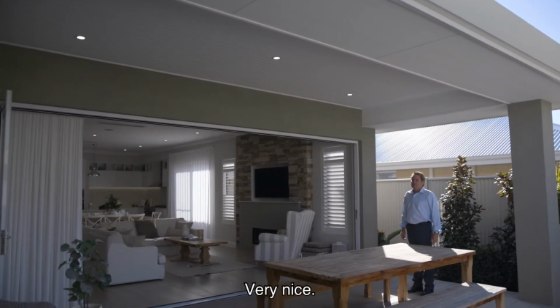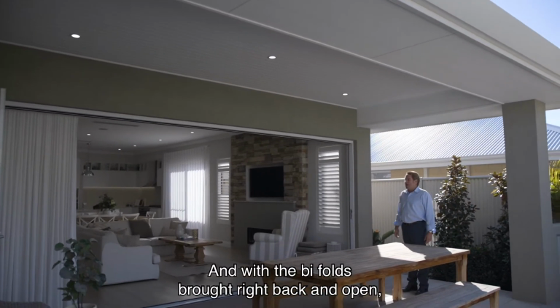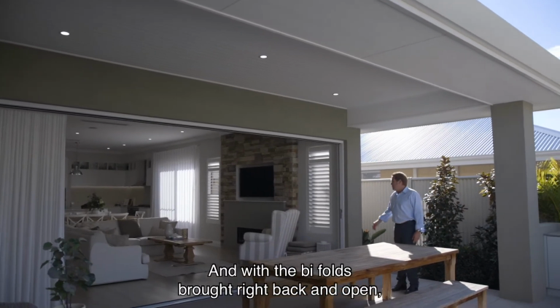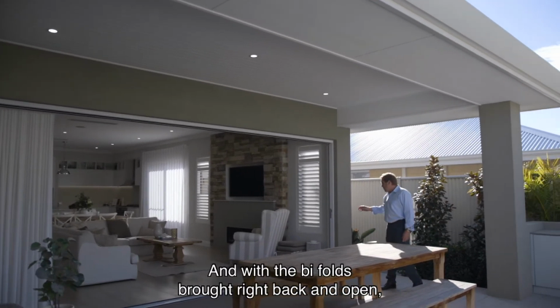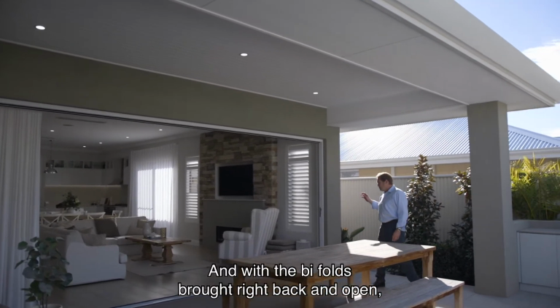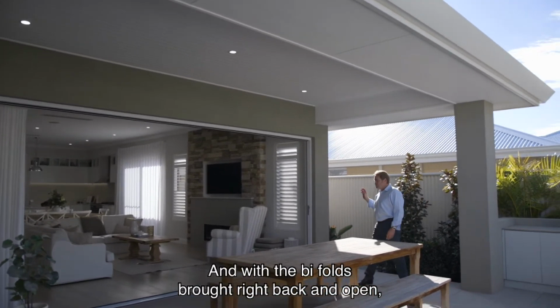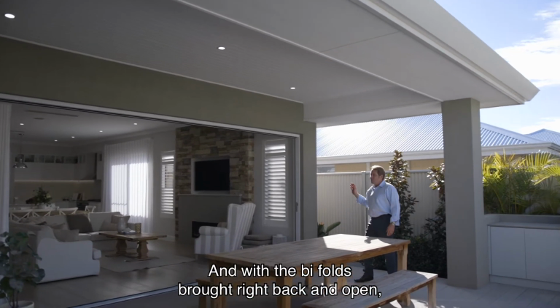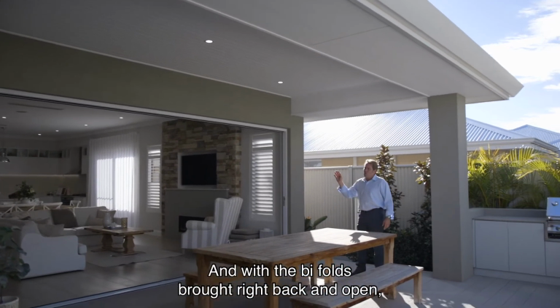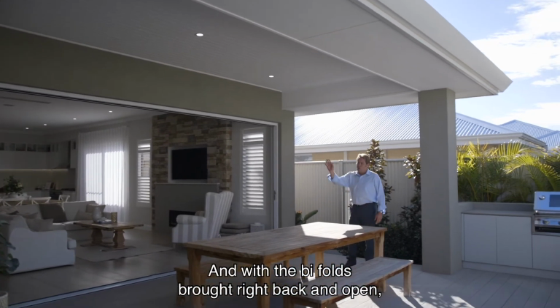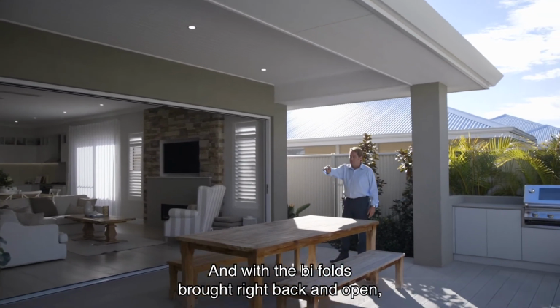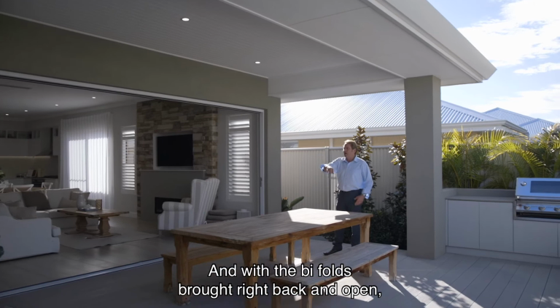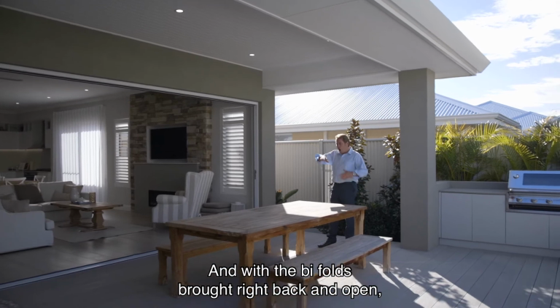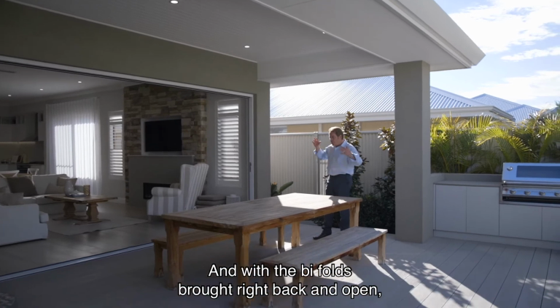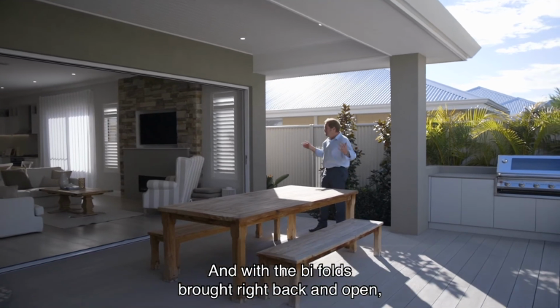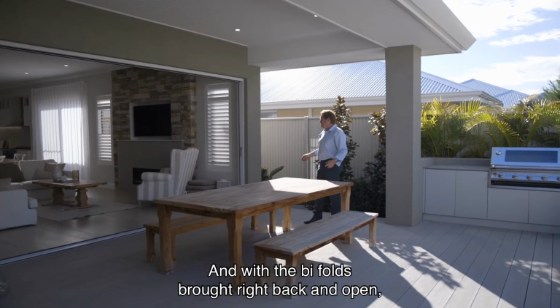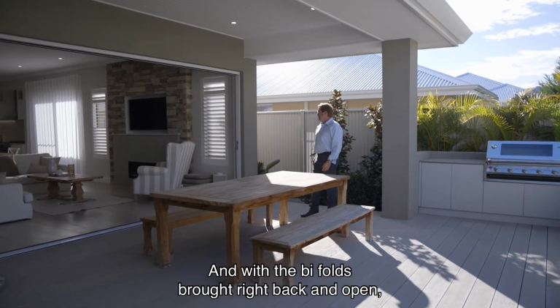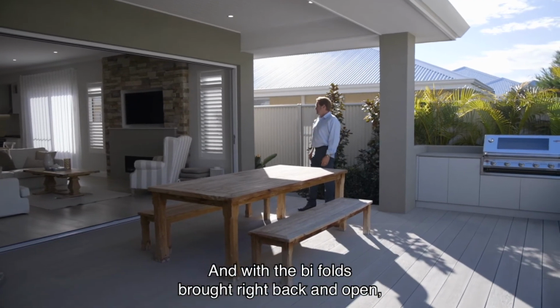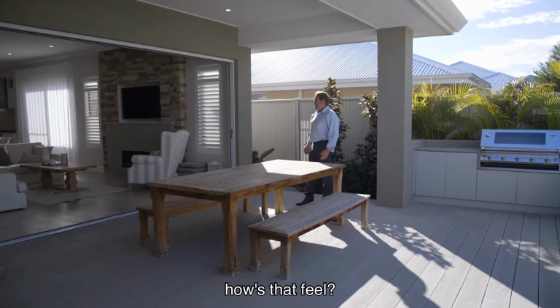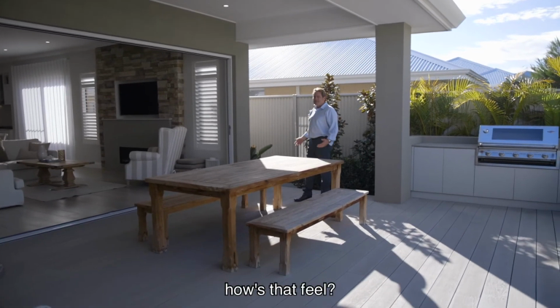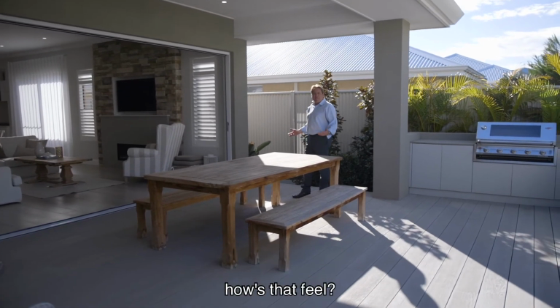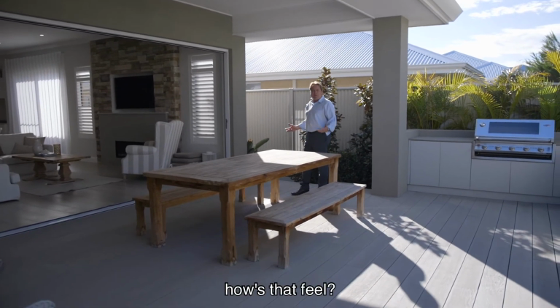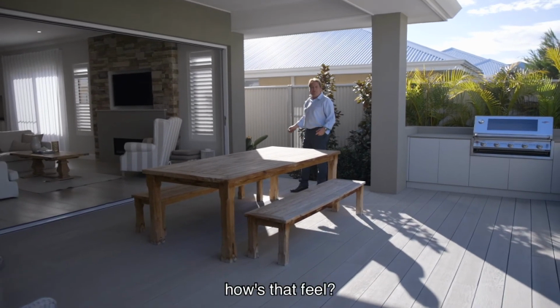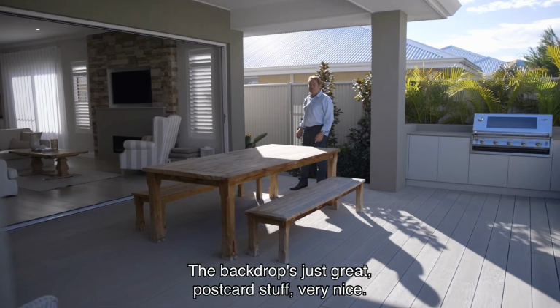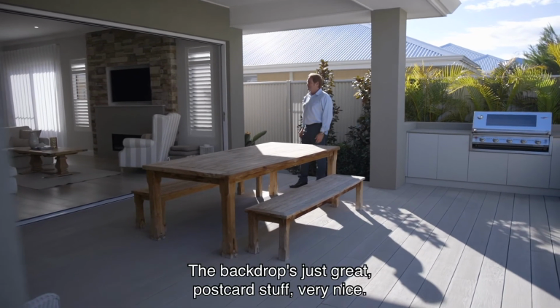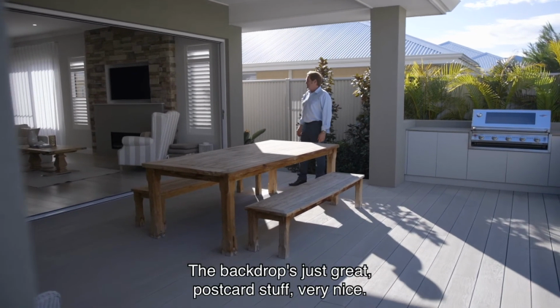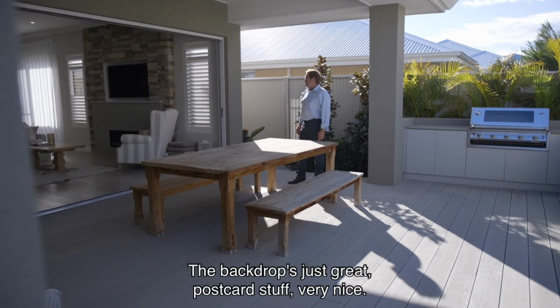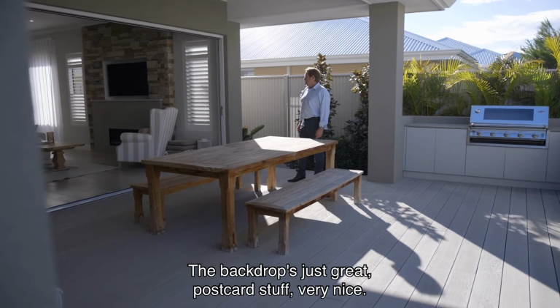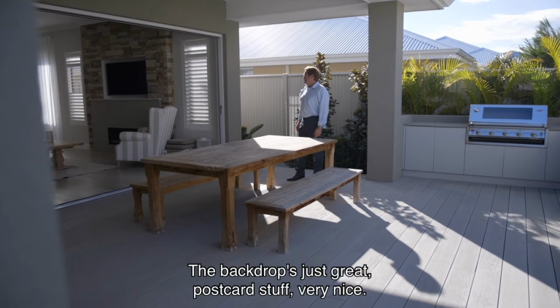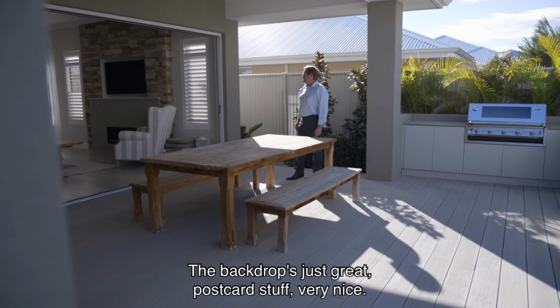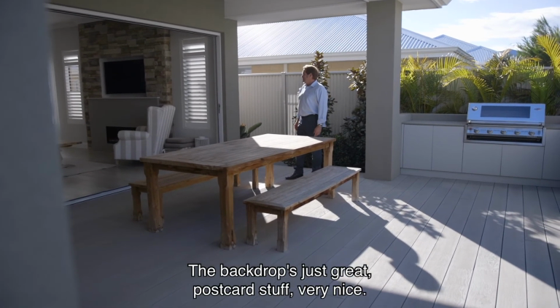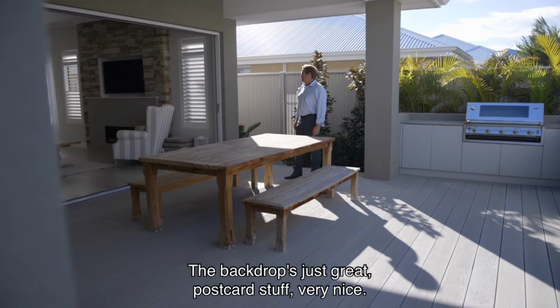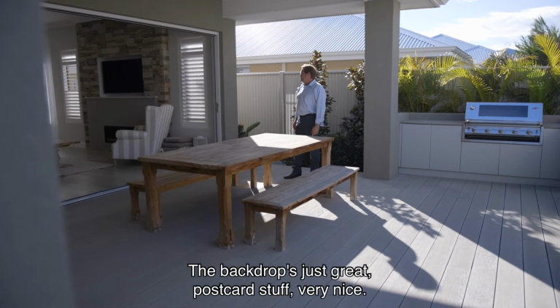And with the bifolds brought right back and open — how's that feel? The backdrop's just great, postcard stuff, very nice.